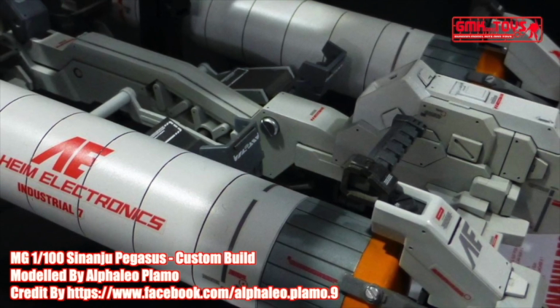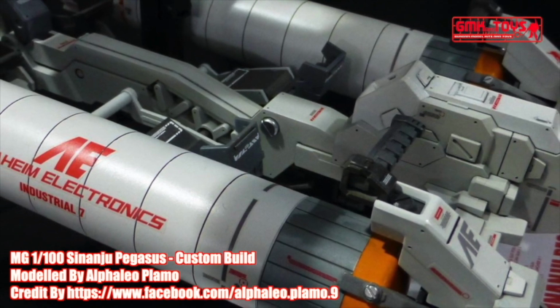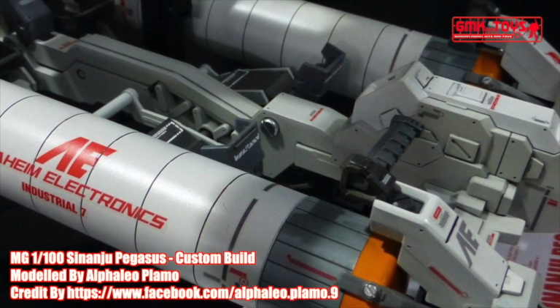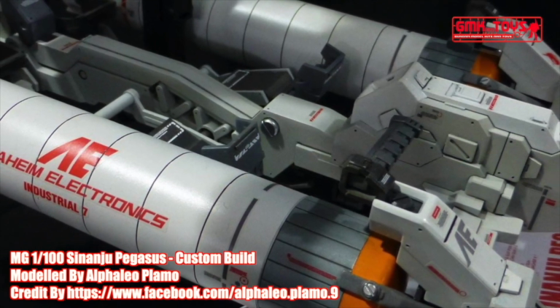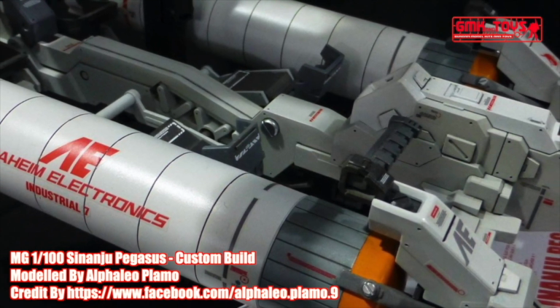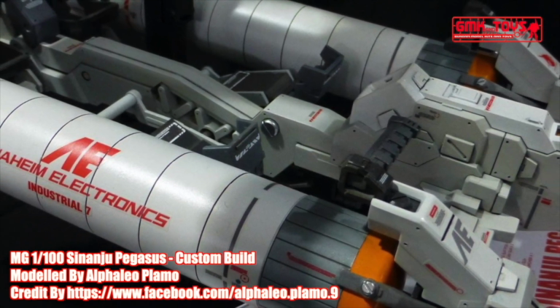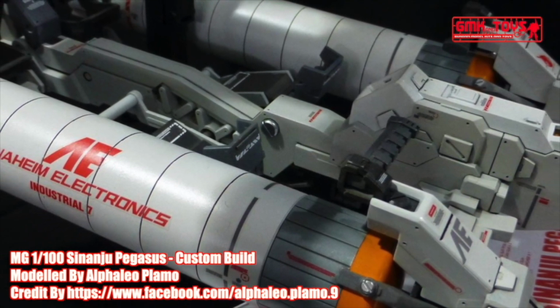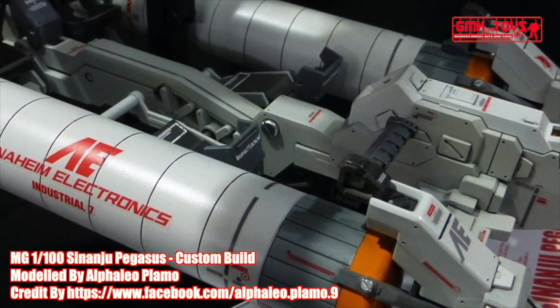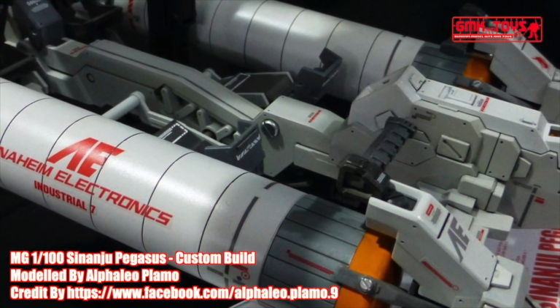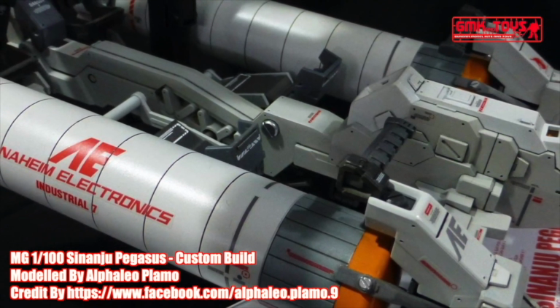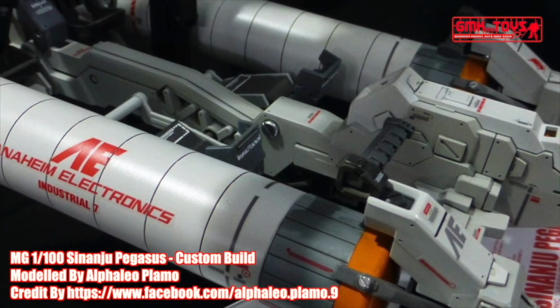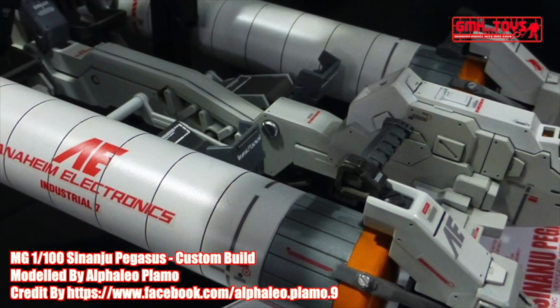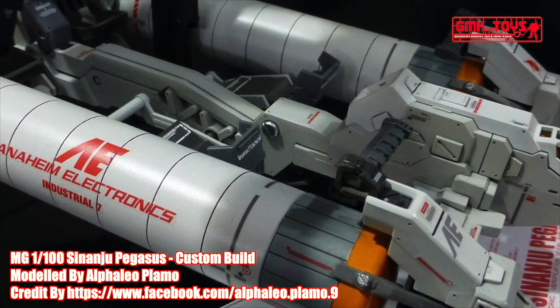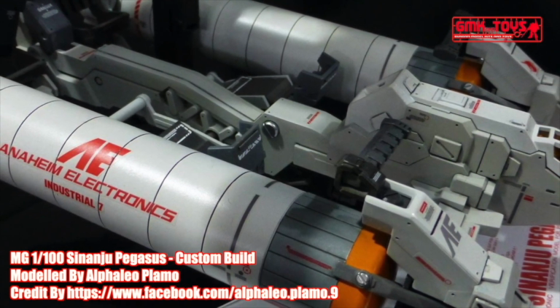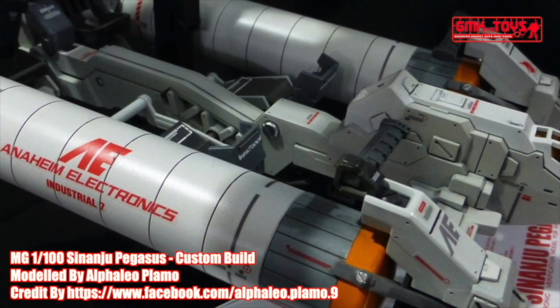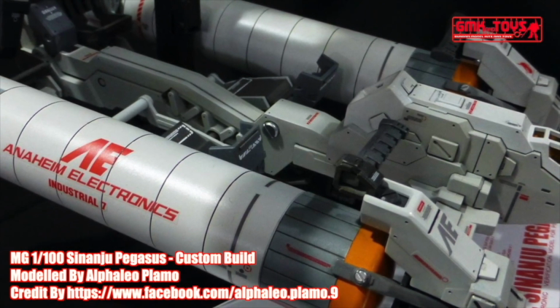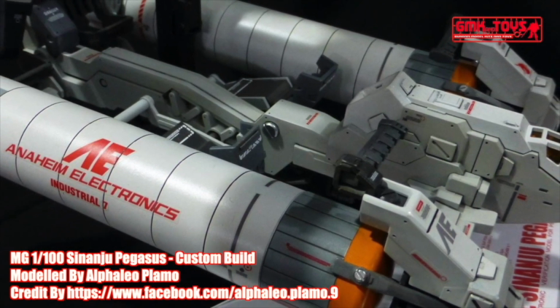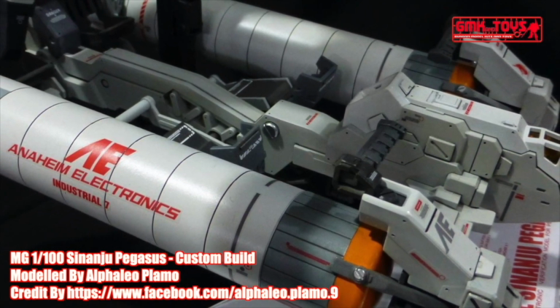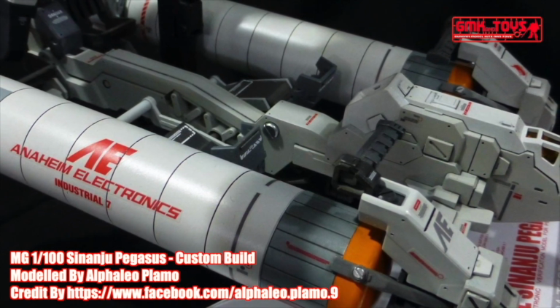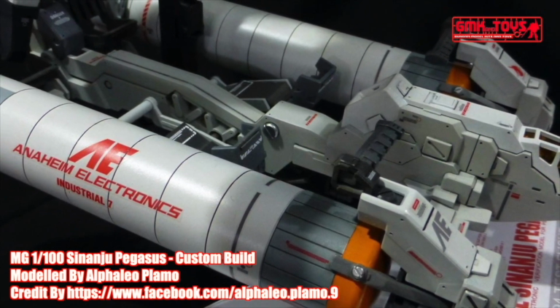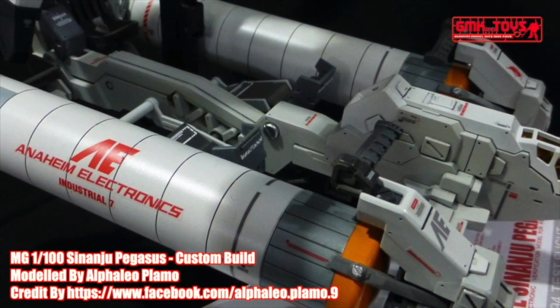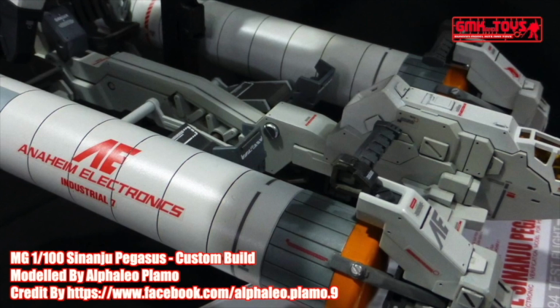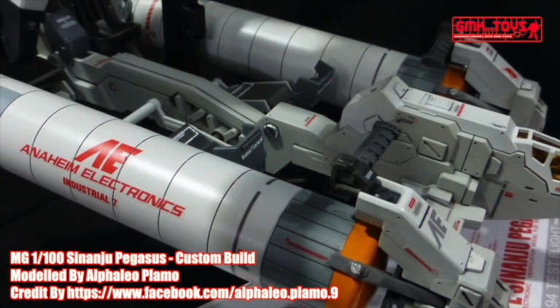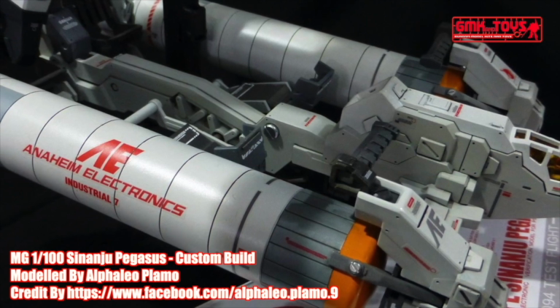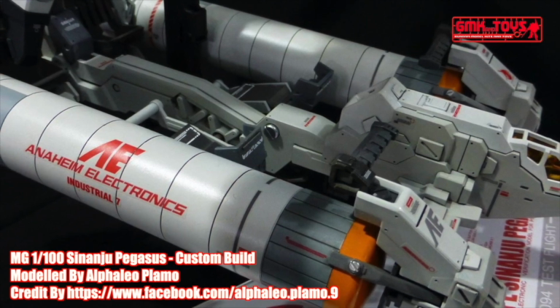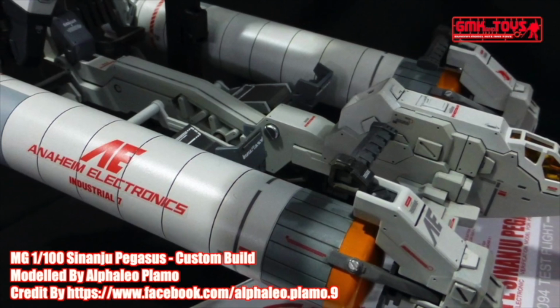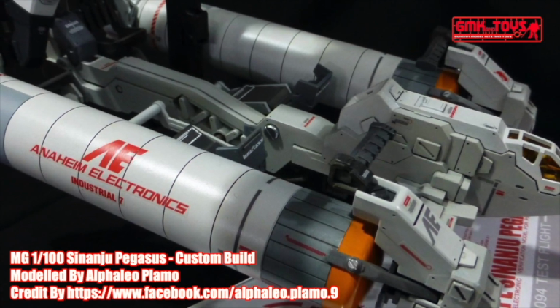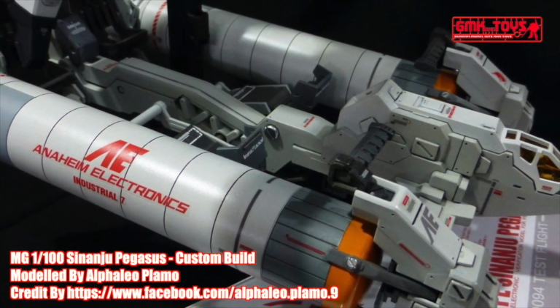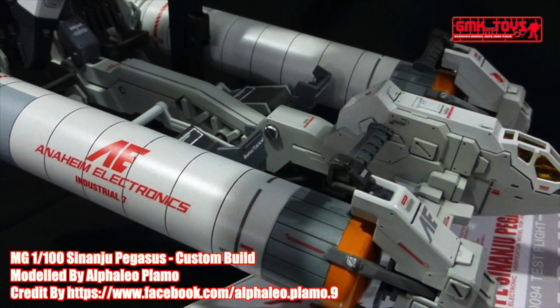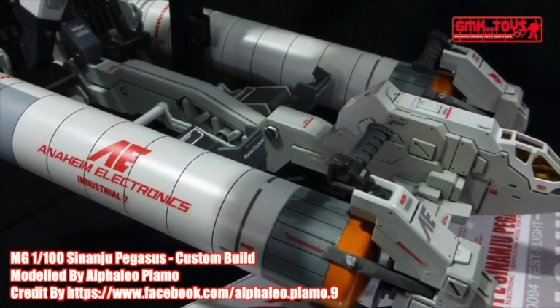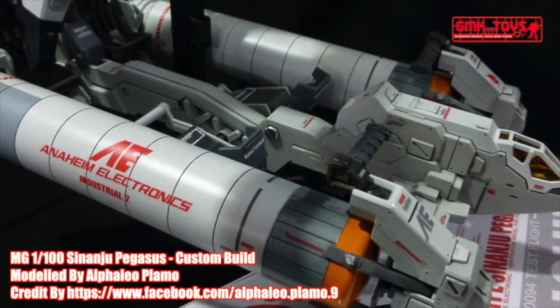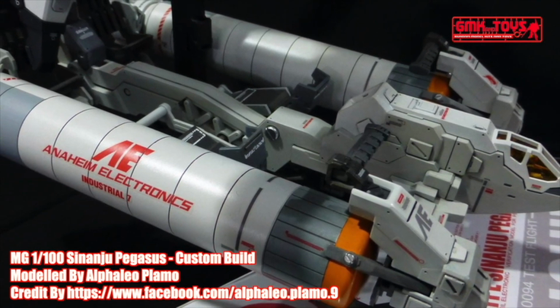Finally, this is MG 1/100 Sinanju Pegasus, custom build by Alfaleo Playmo.